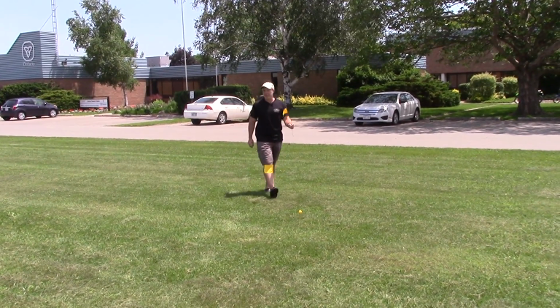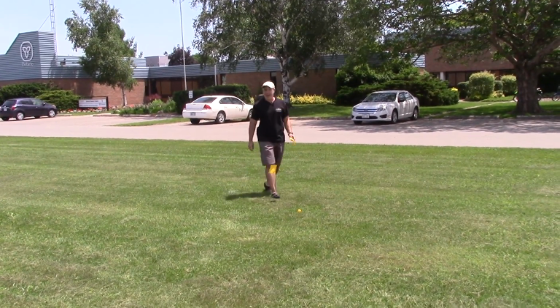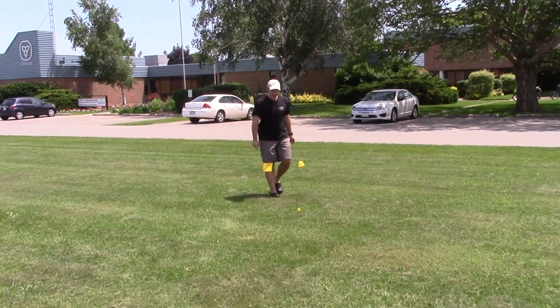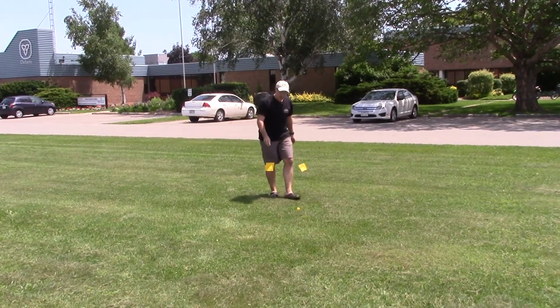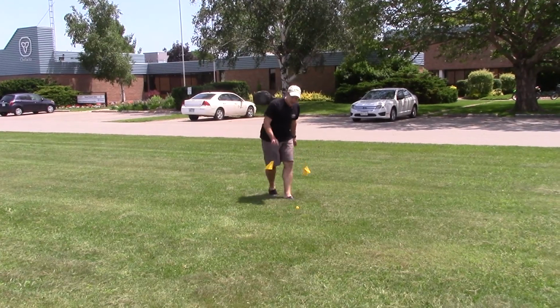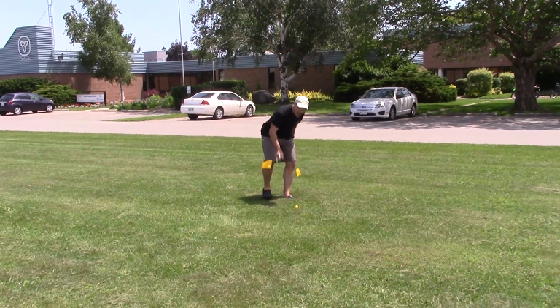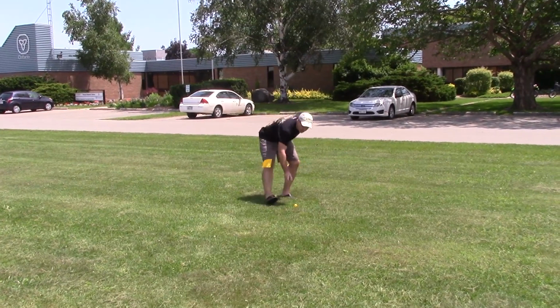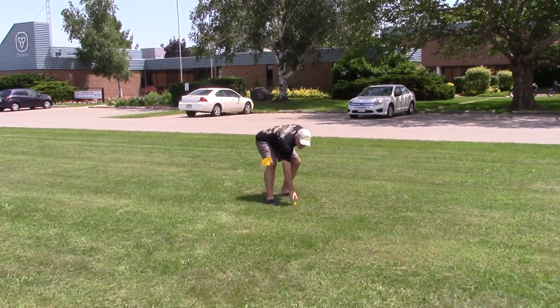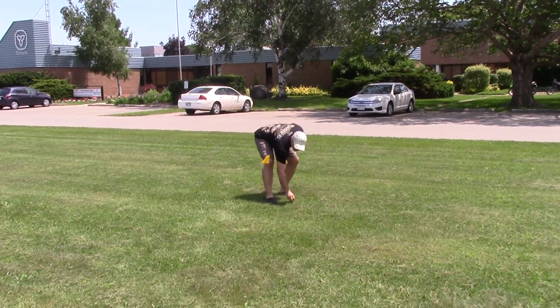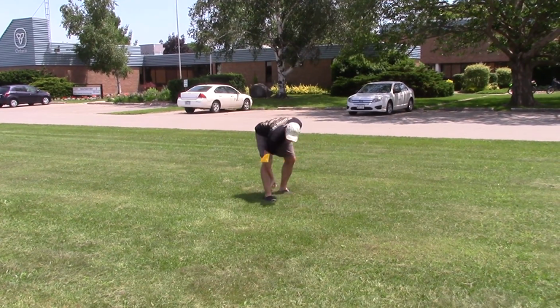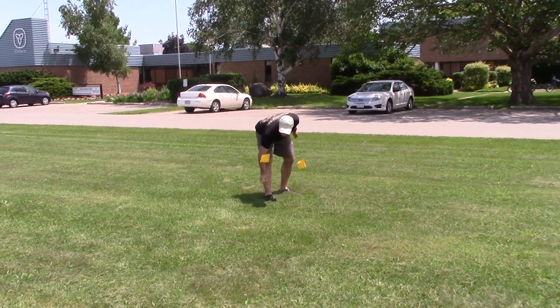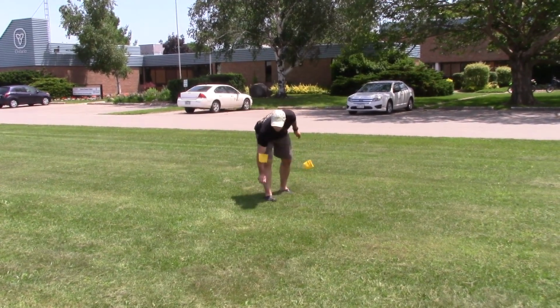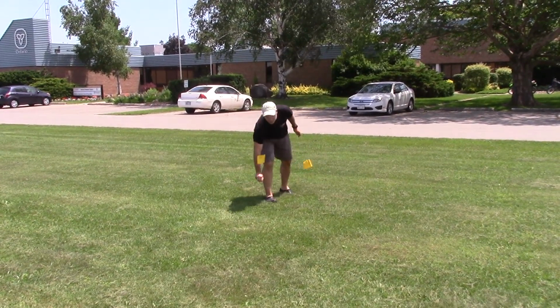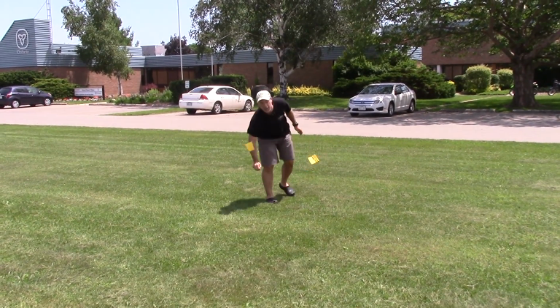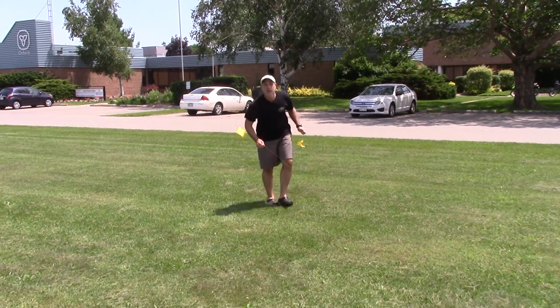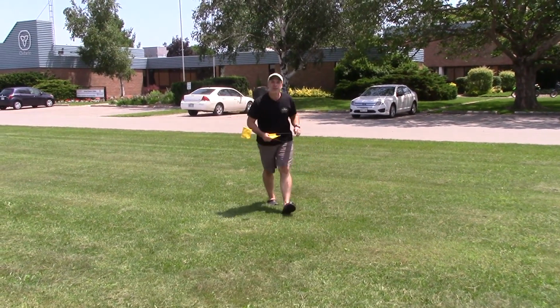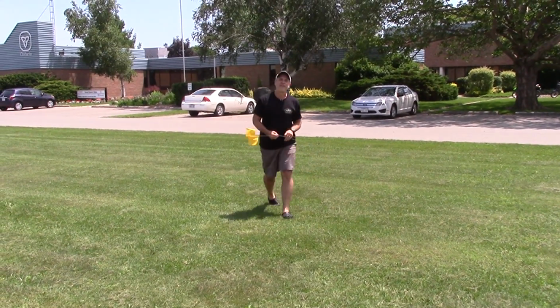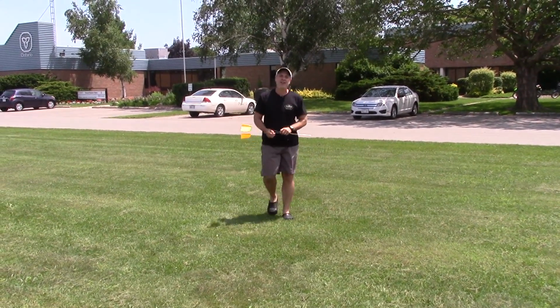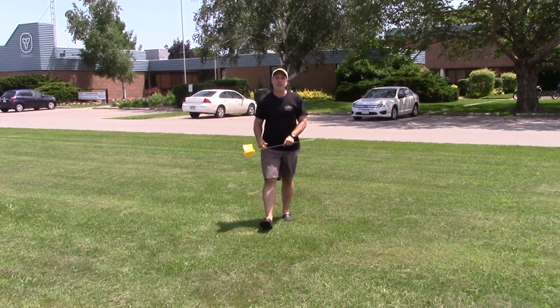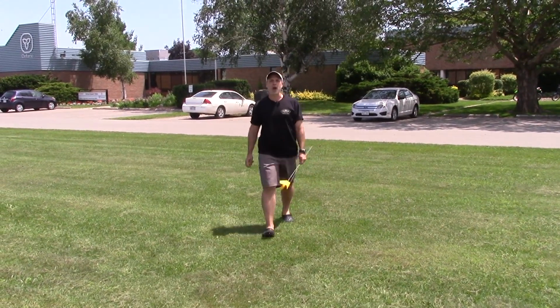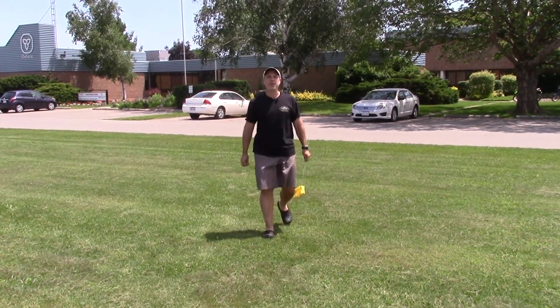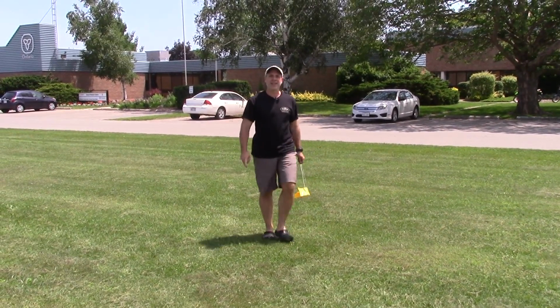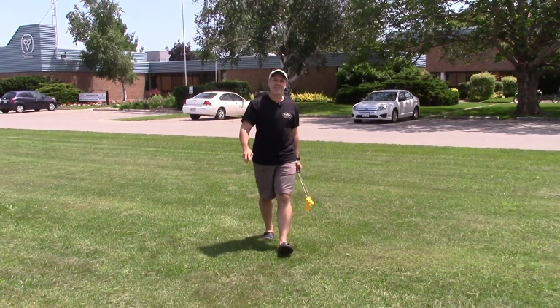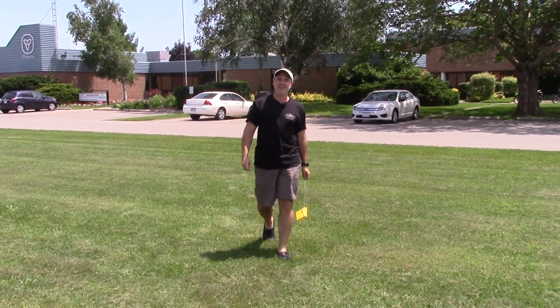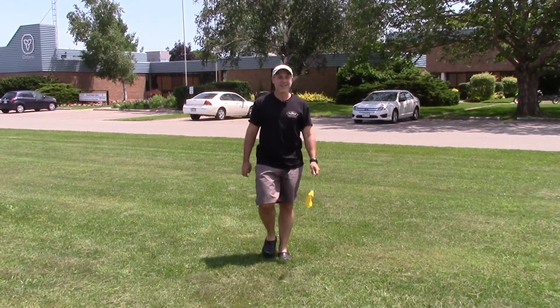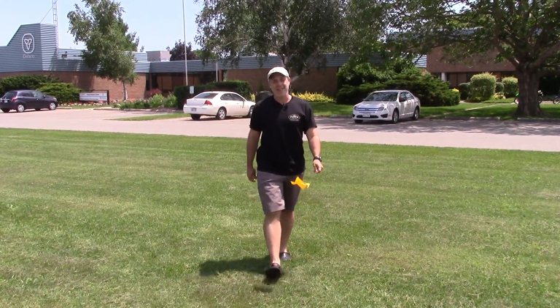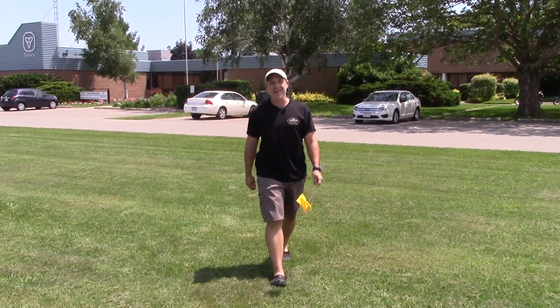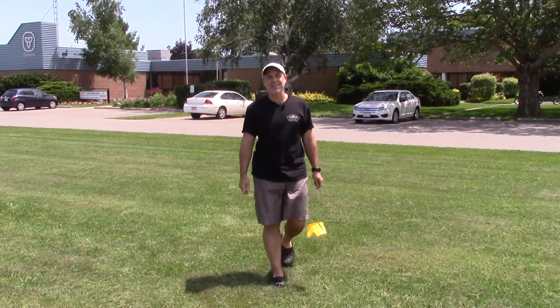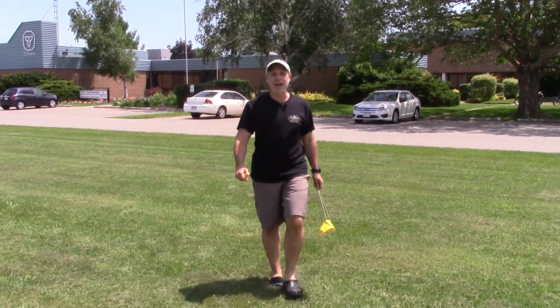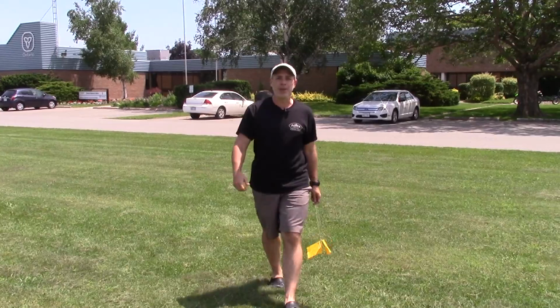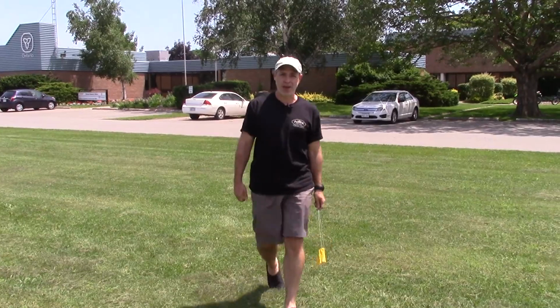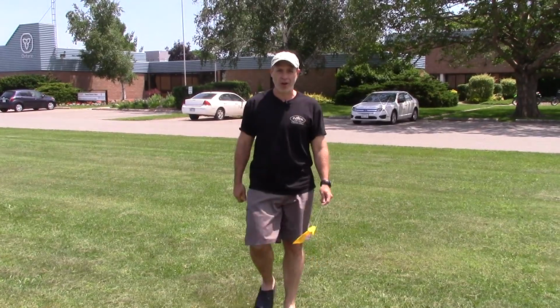In fact, the higher the pressure you use, the finer the droplet gets. And that doesn't help at all.